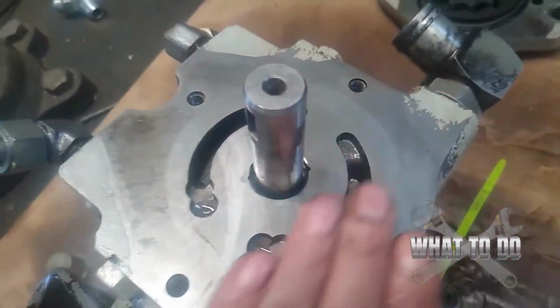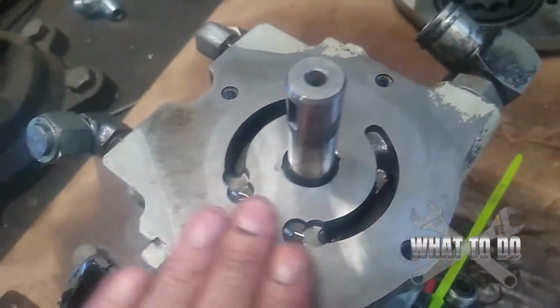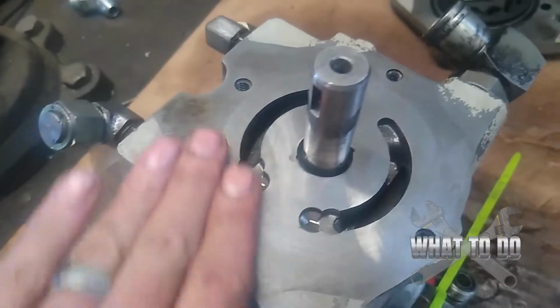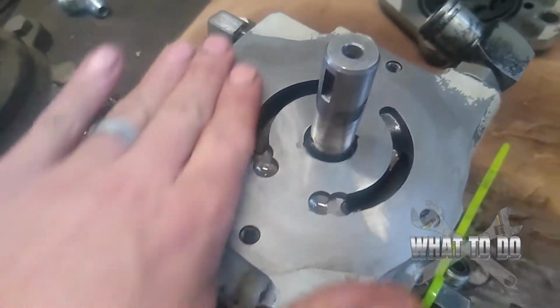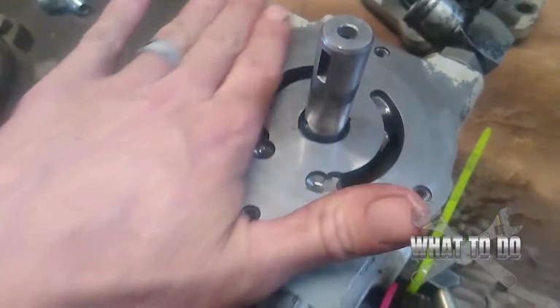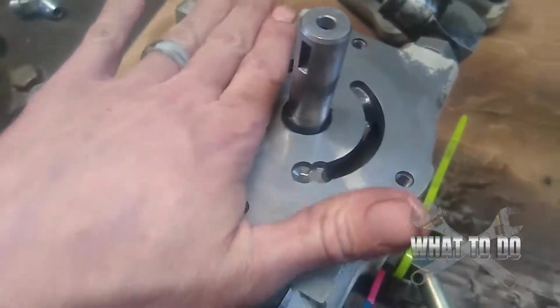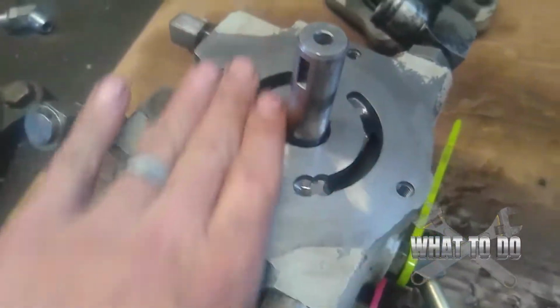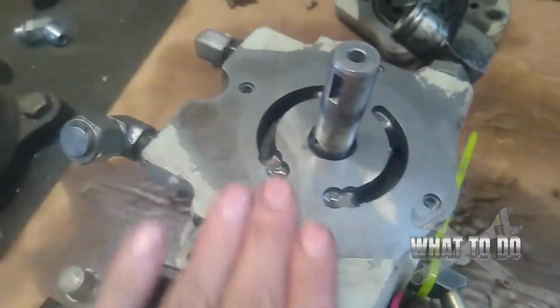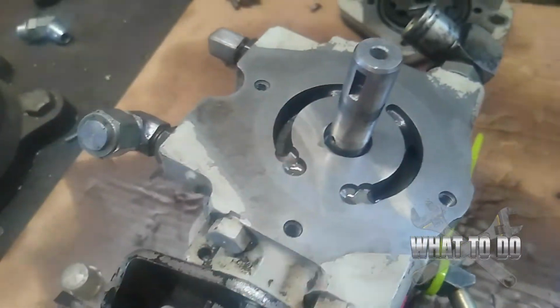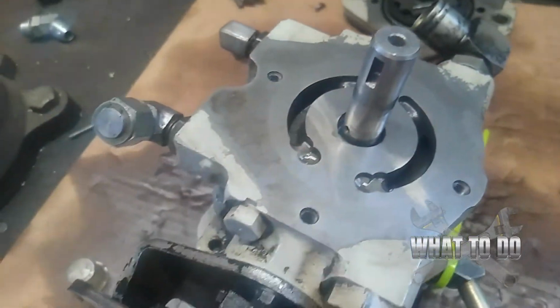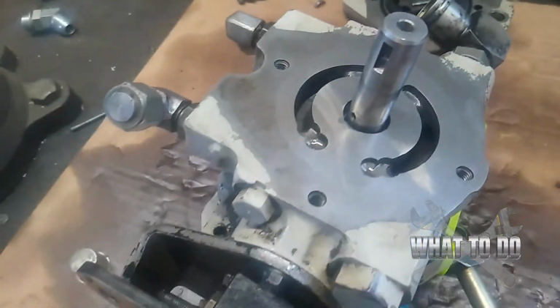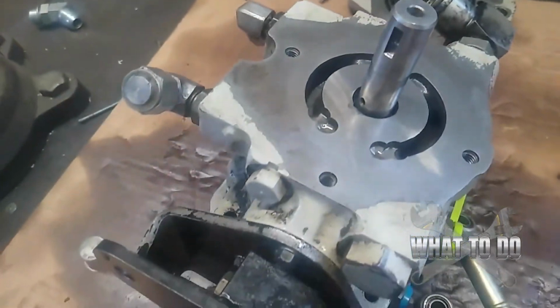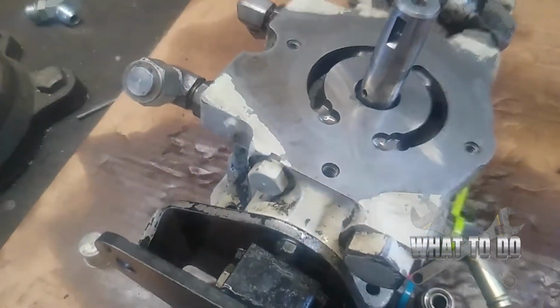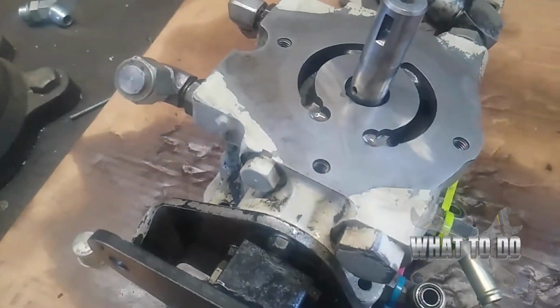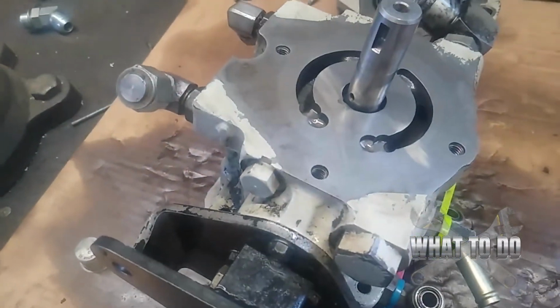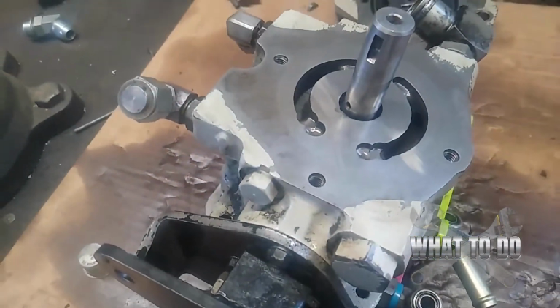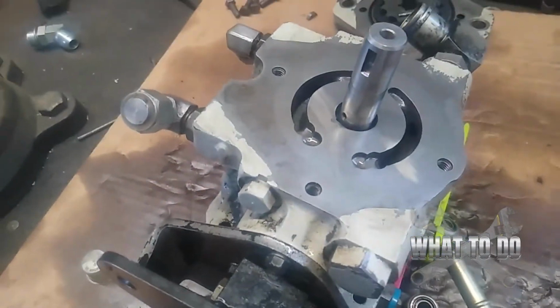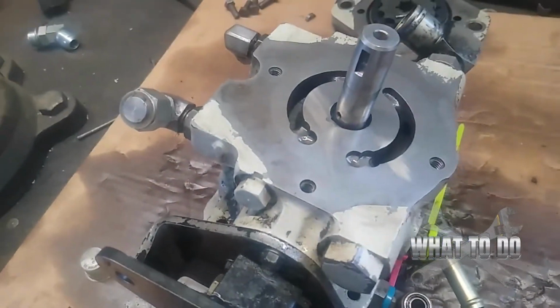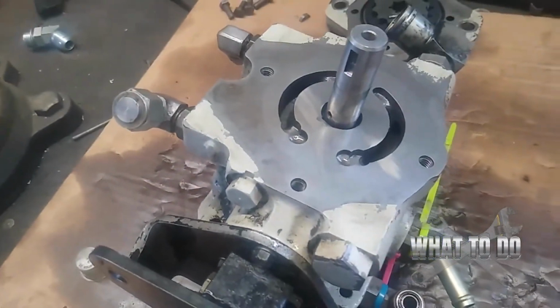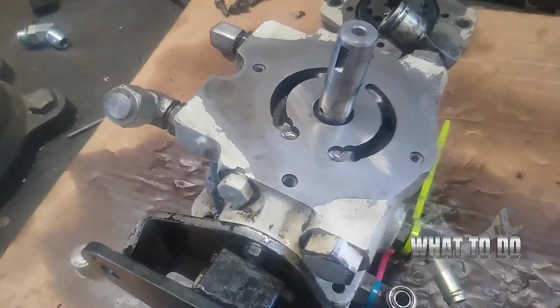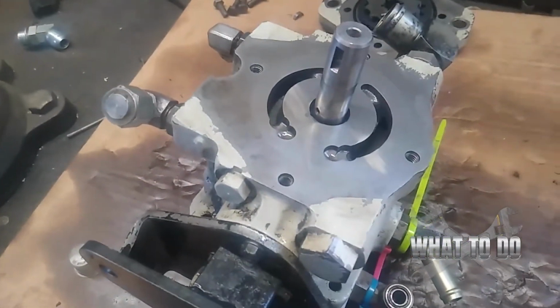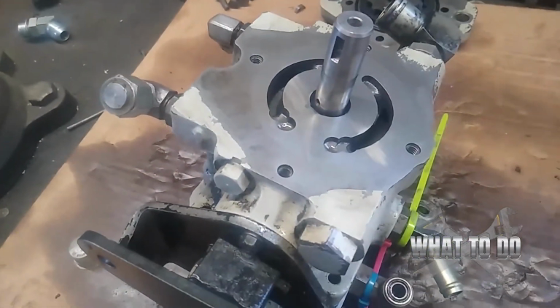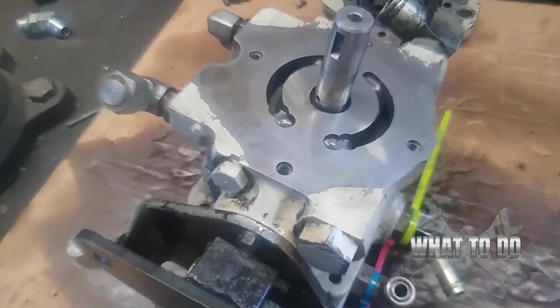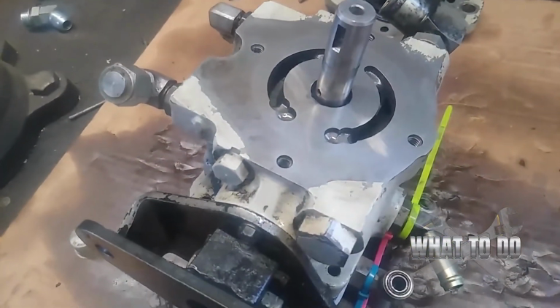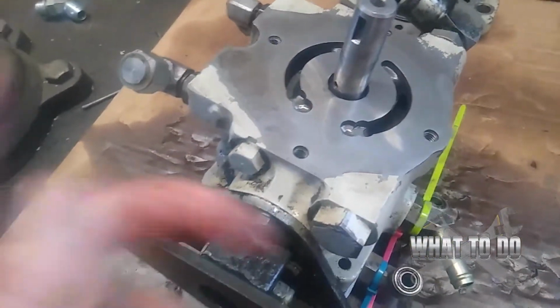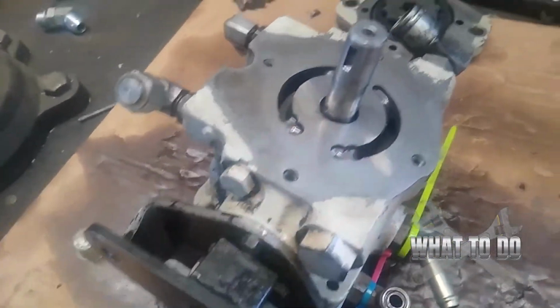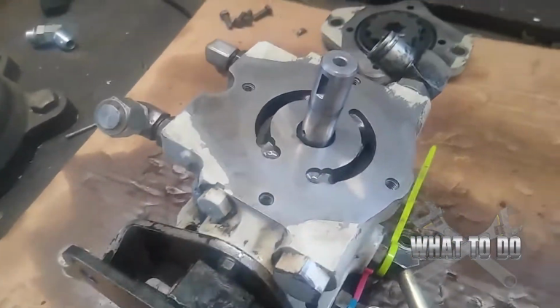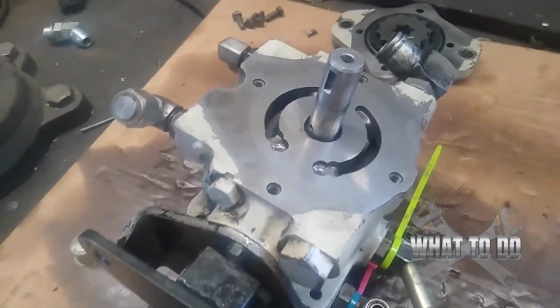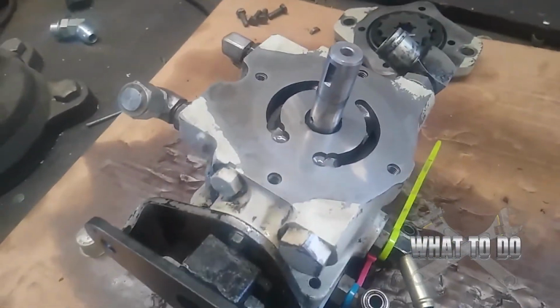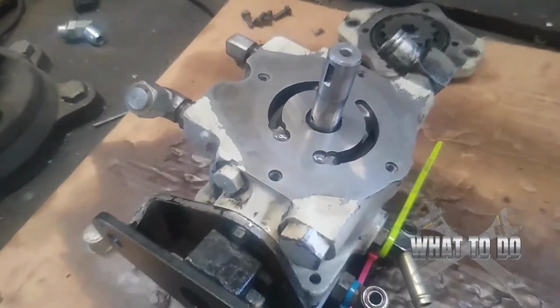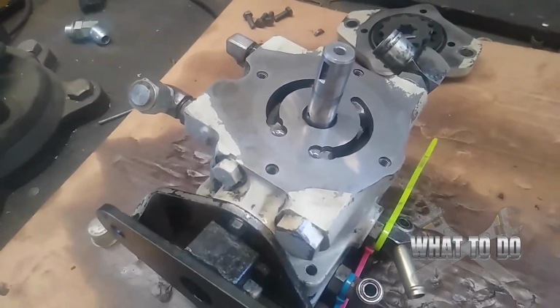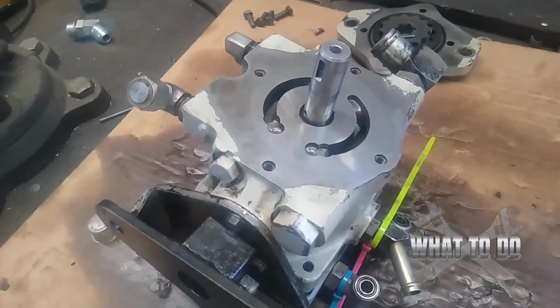Now we're up here to the actual head, and you can see some abnormal scarring. I don't know why it would be going that way — it's not really dug in but something was definitely rubbing there. It's a really weird angle considering the gears are spinning there, but it's smooth. That's nothing too crazy. We're going to flip this over now.